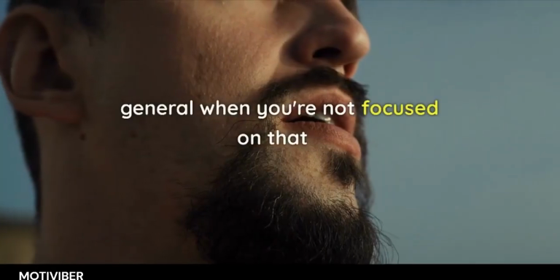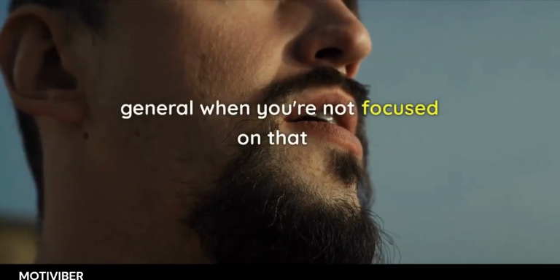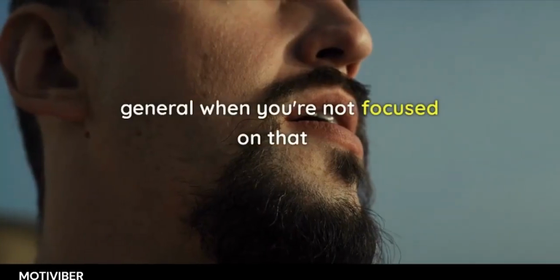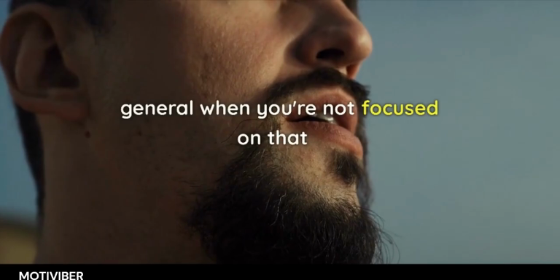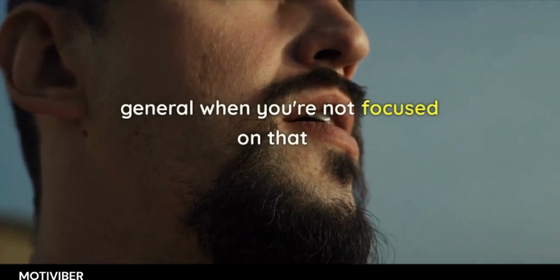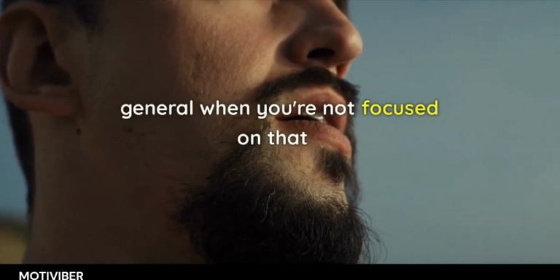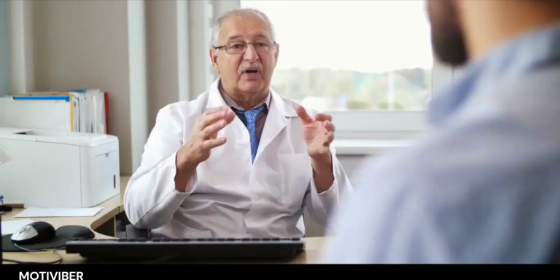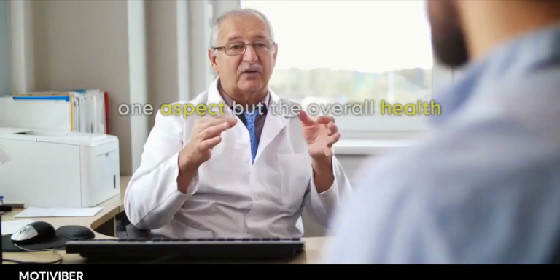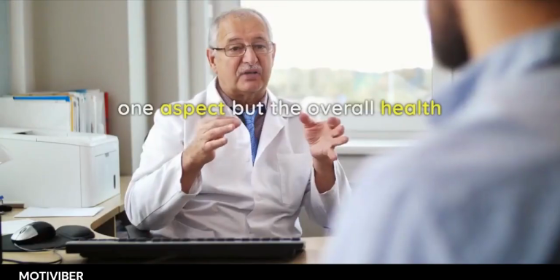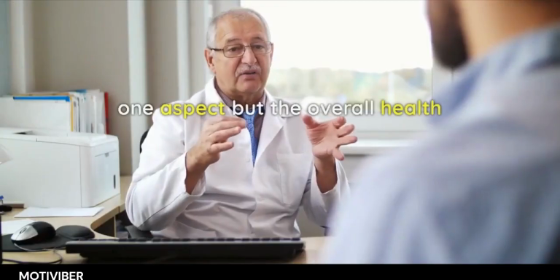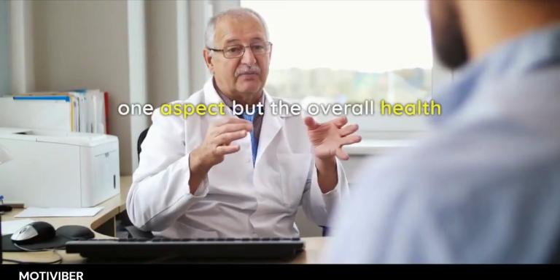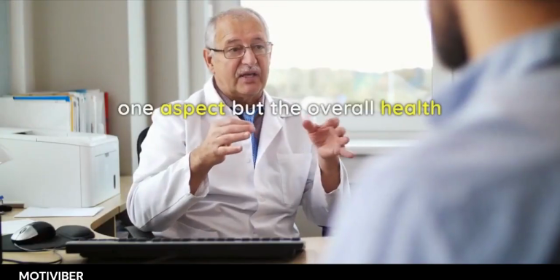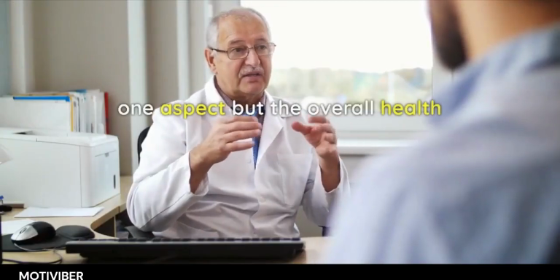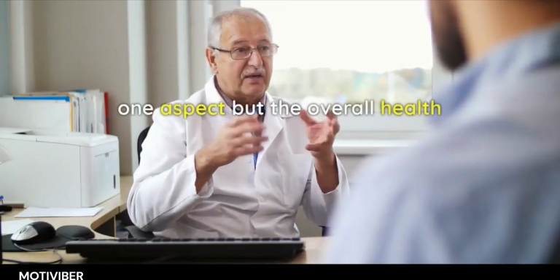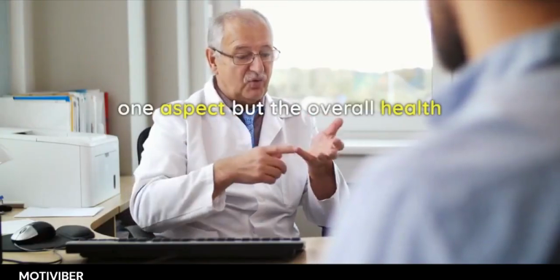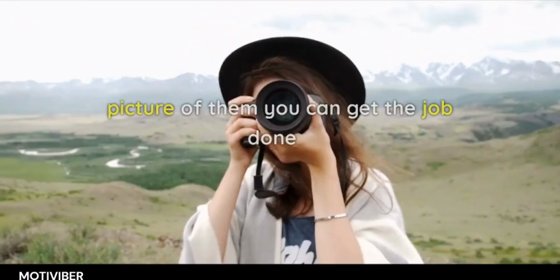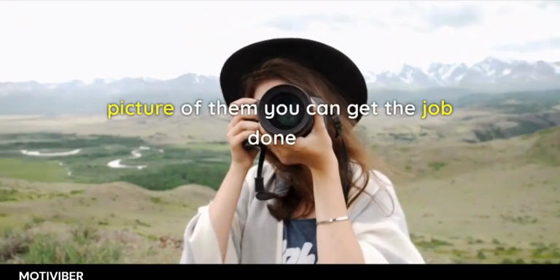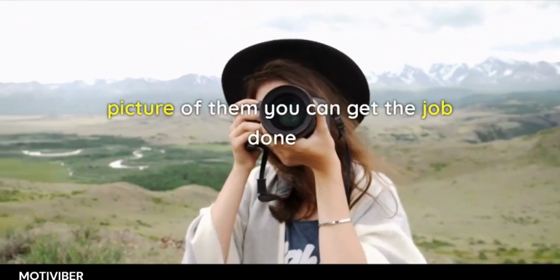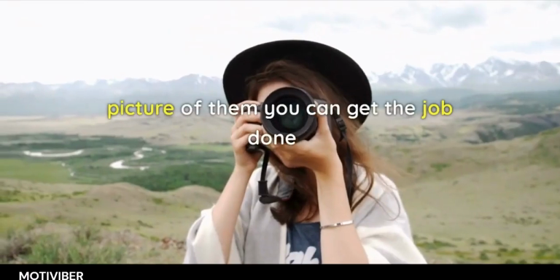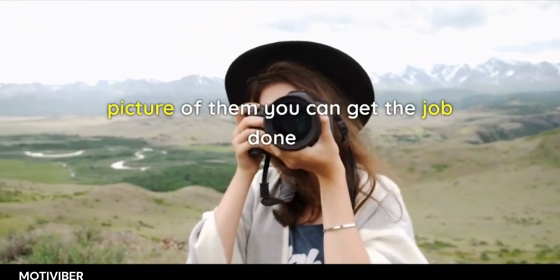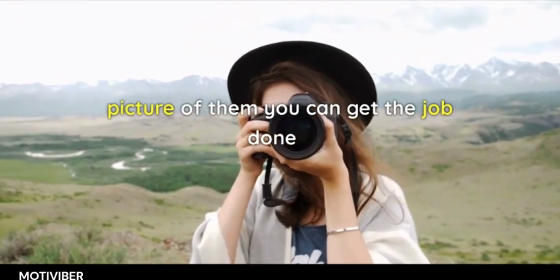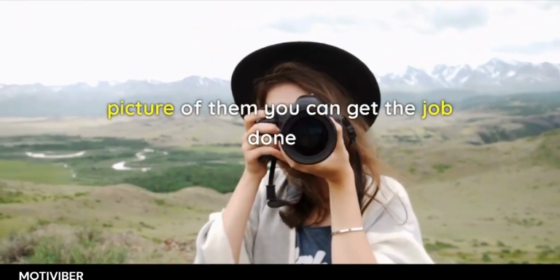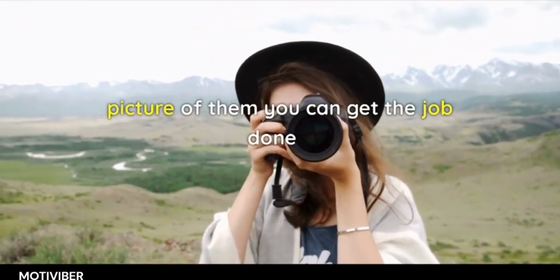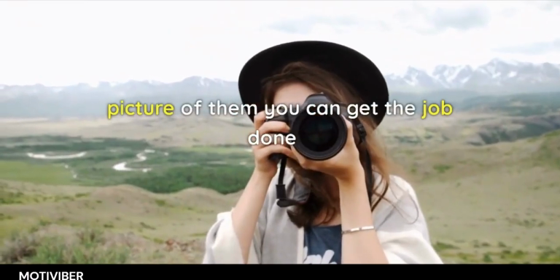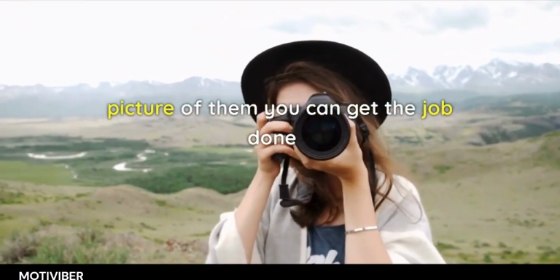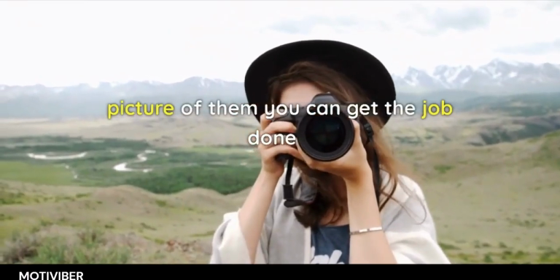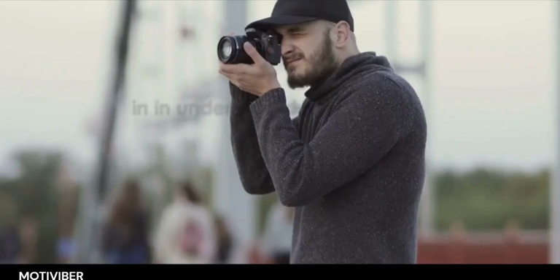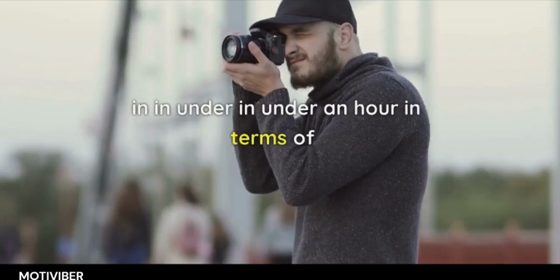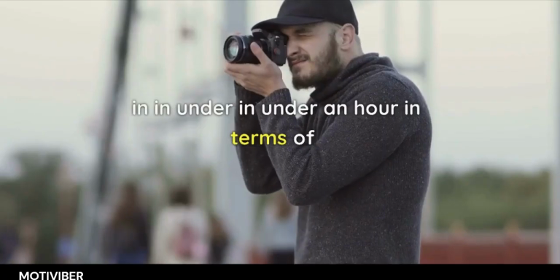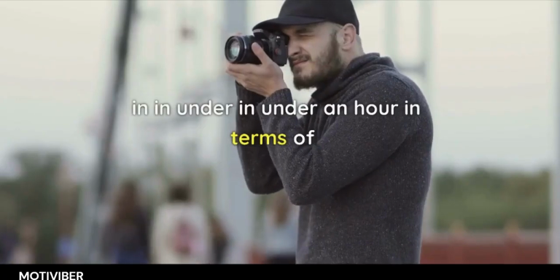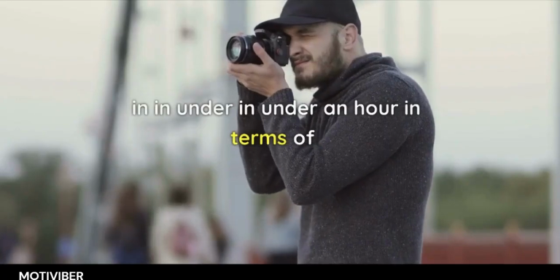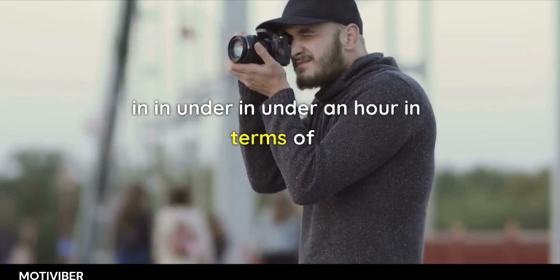But when you're not focused on just that one aspect and you're looking at the overall health picture, you can get the job done in under an hour.